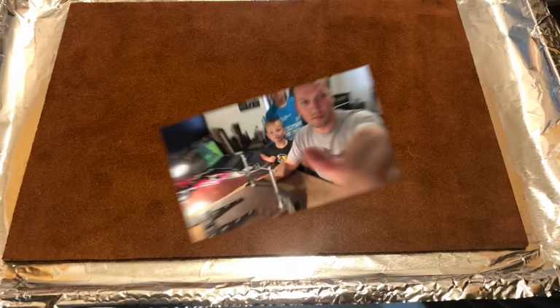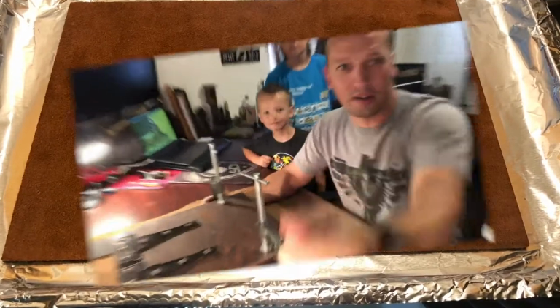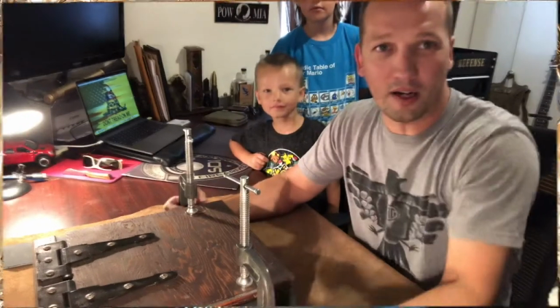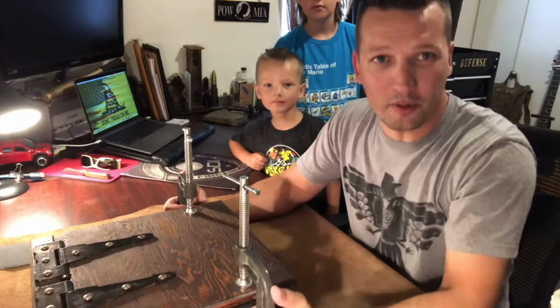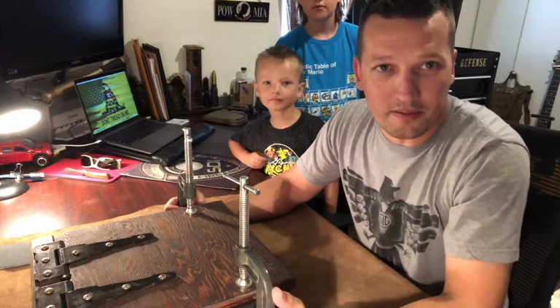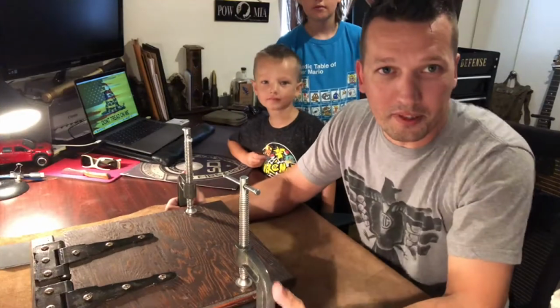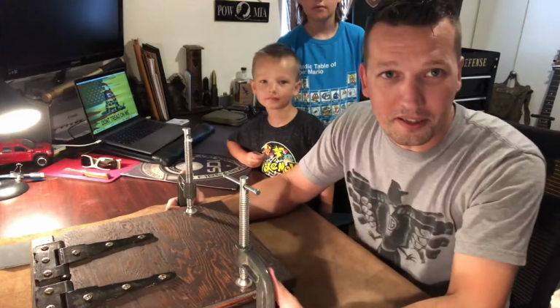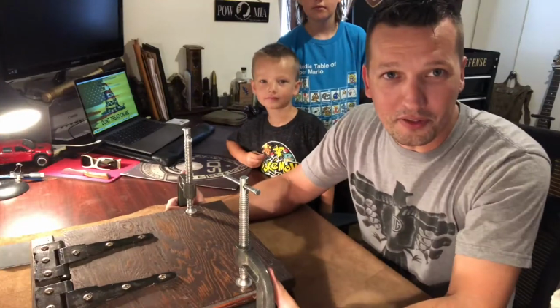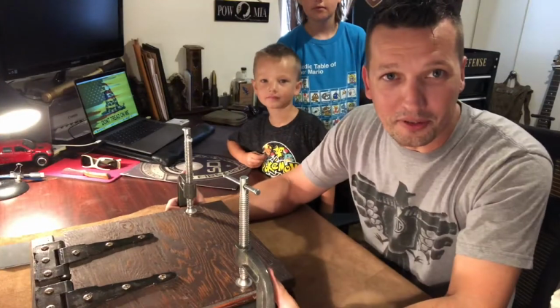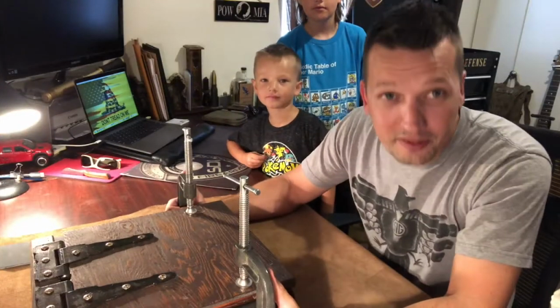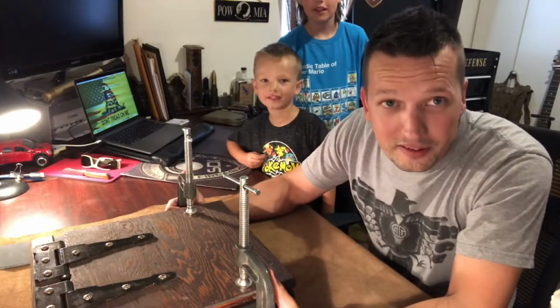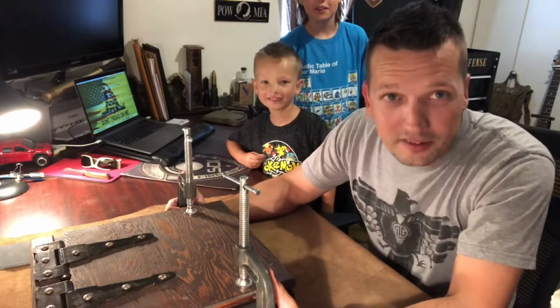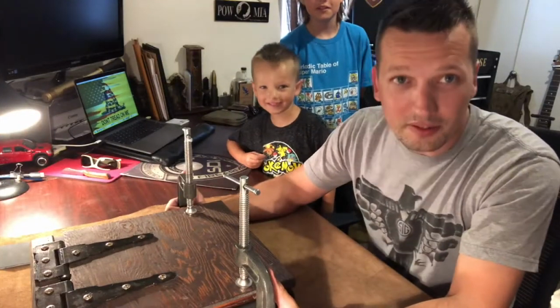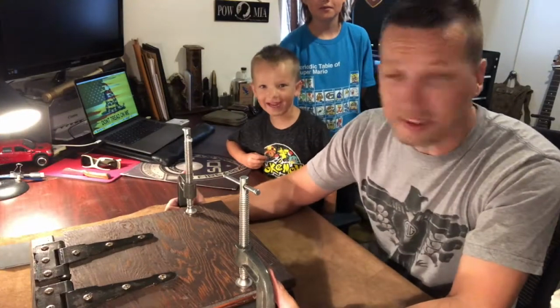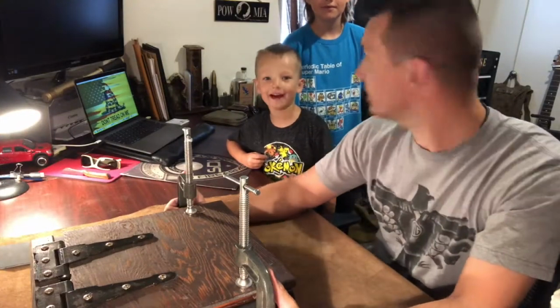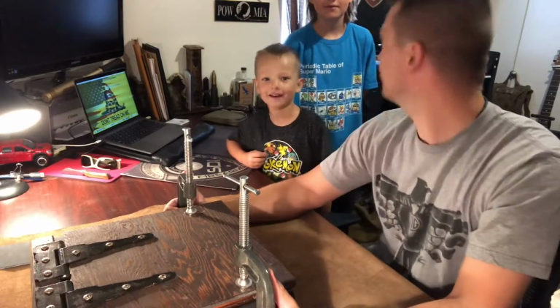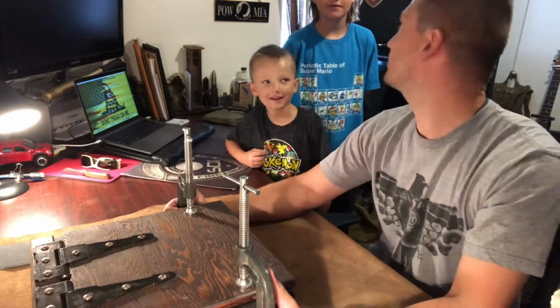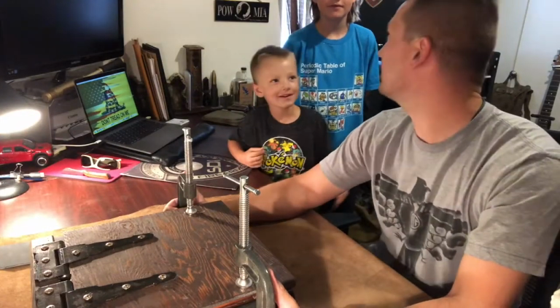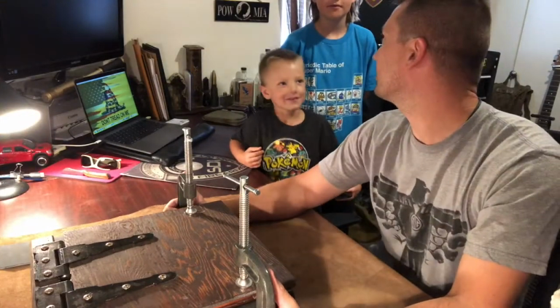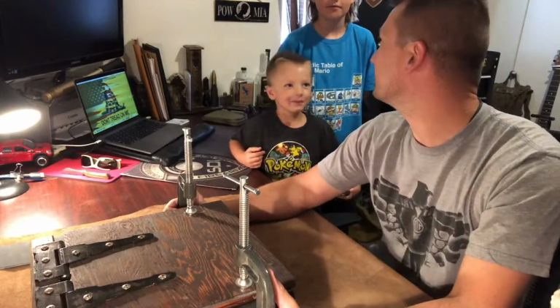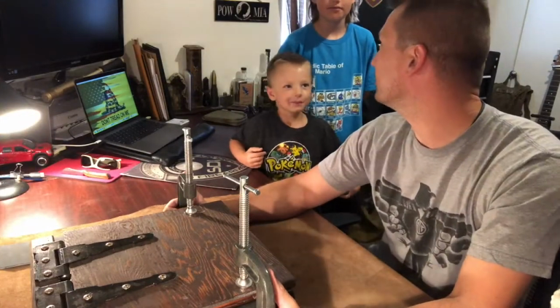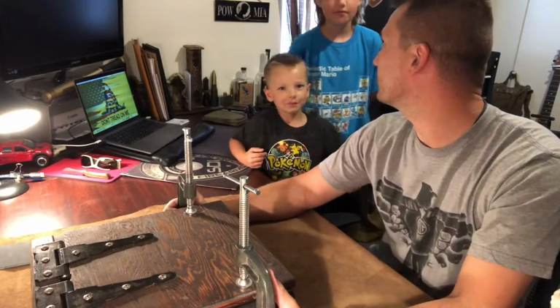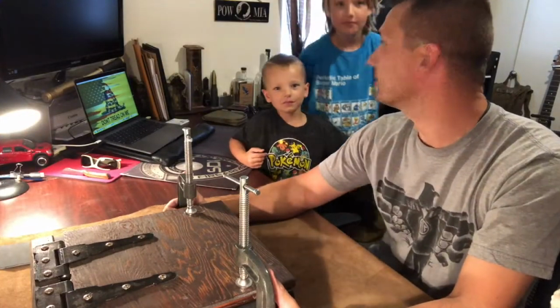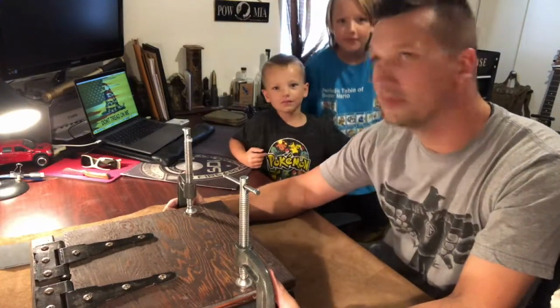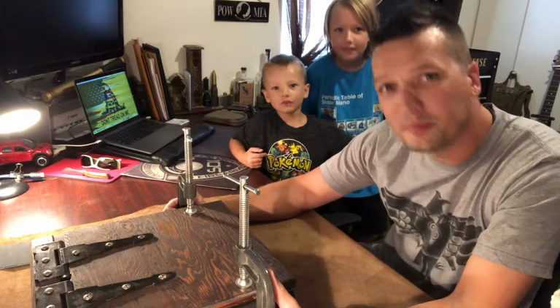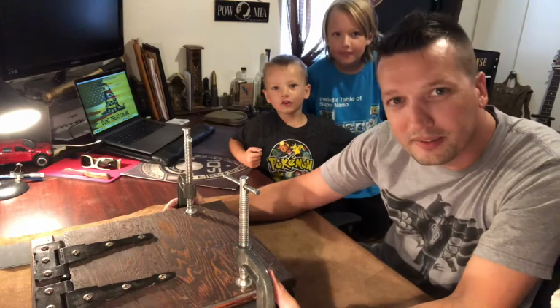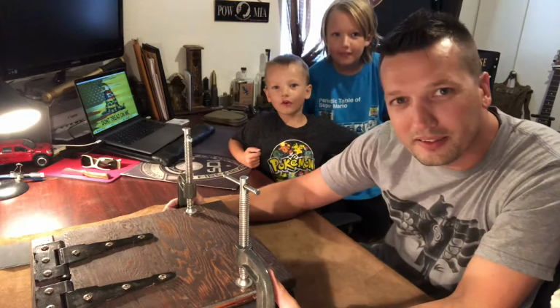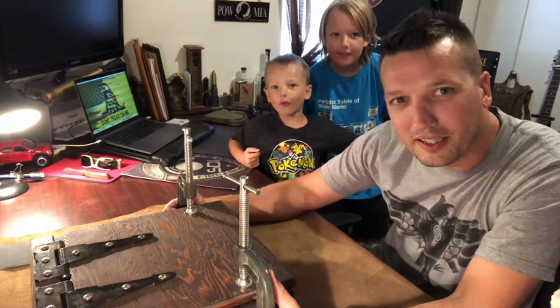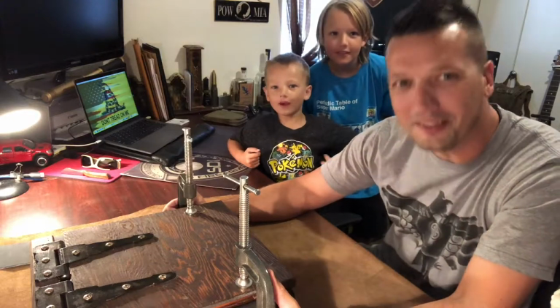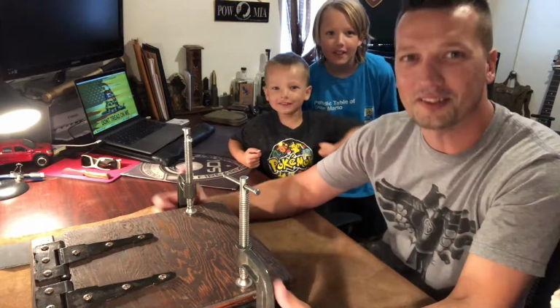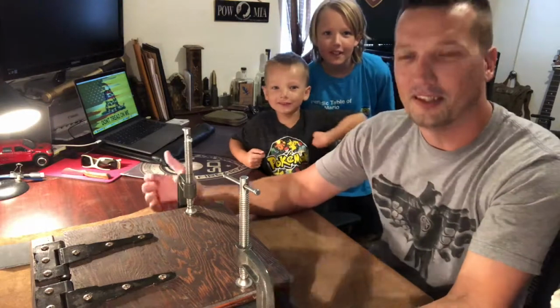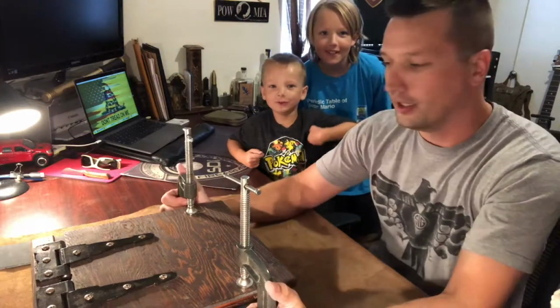Alright boys, you're in the video. Squat down so they can see you real quick. There he is, hello.